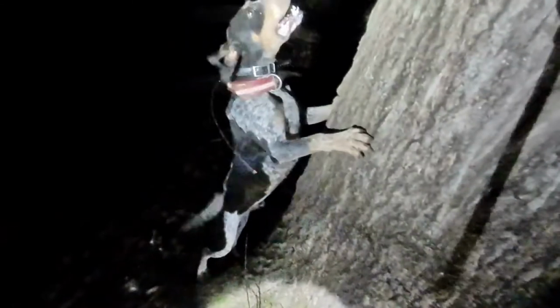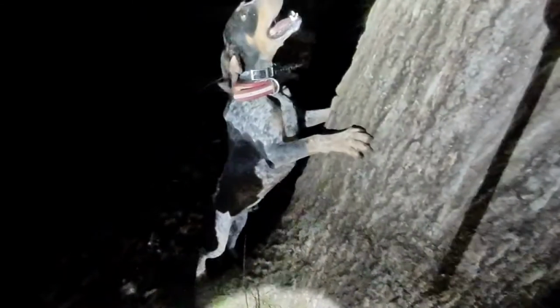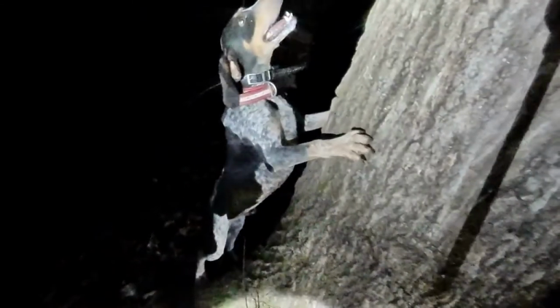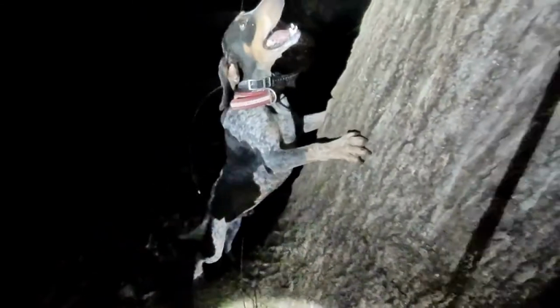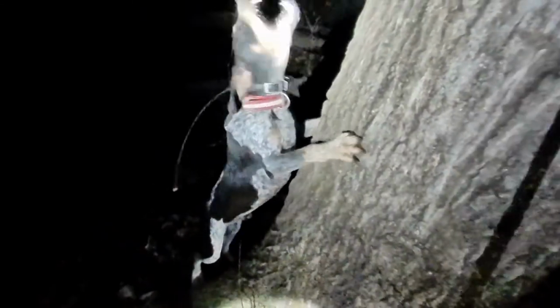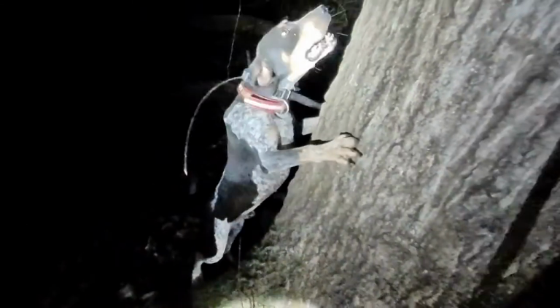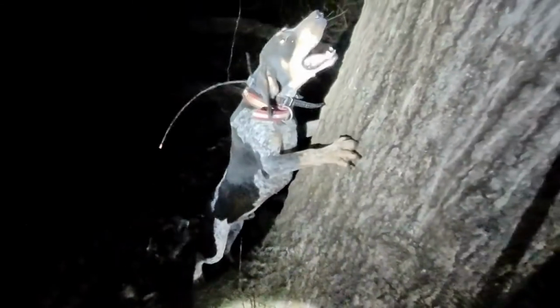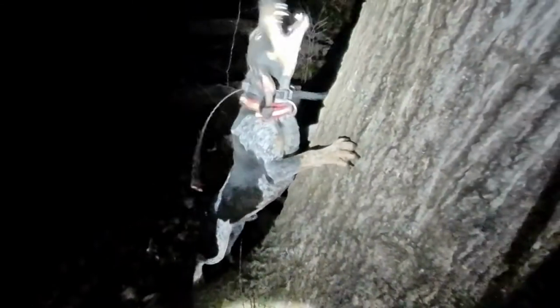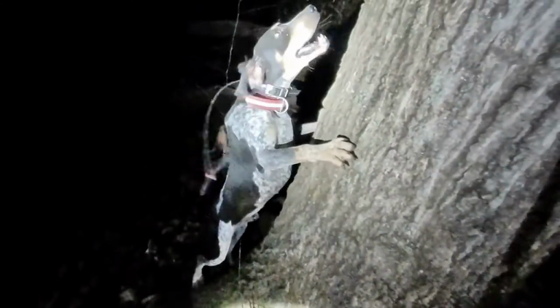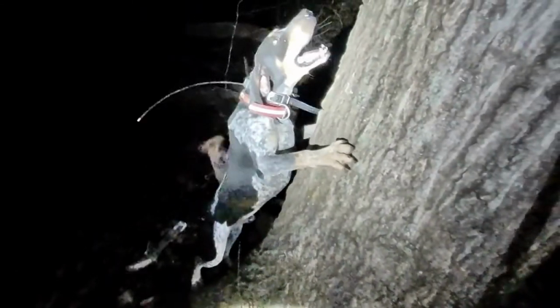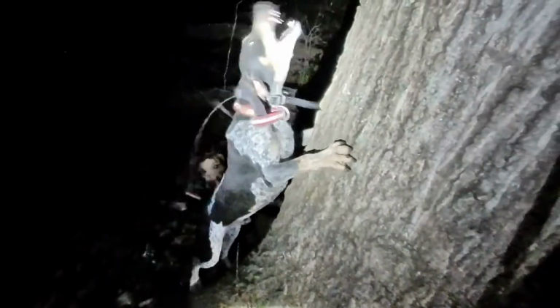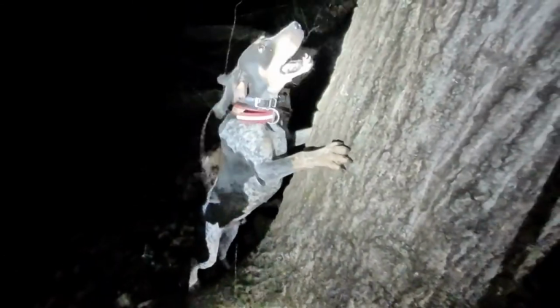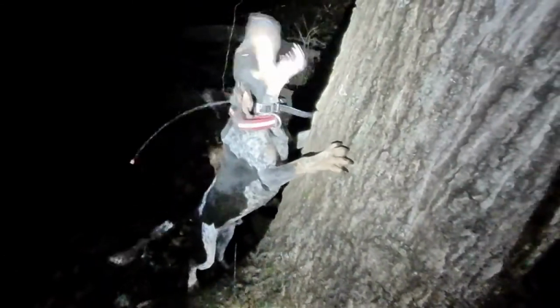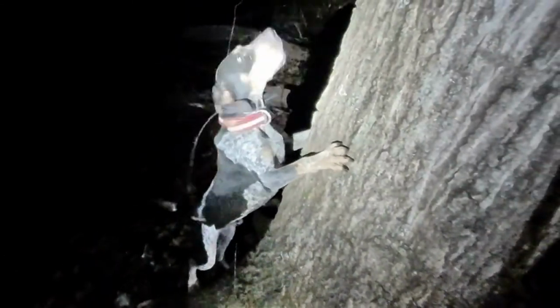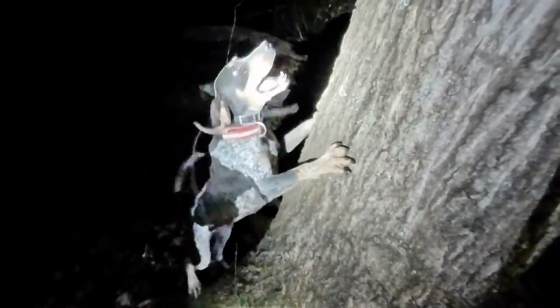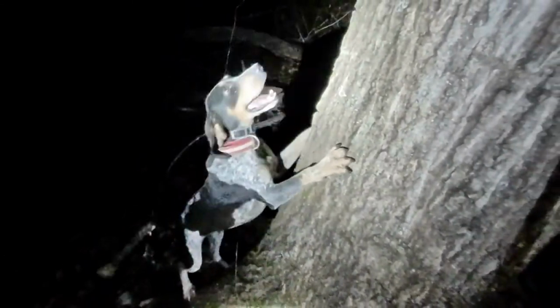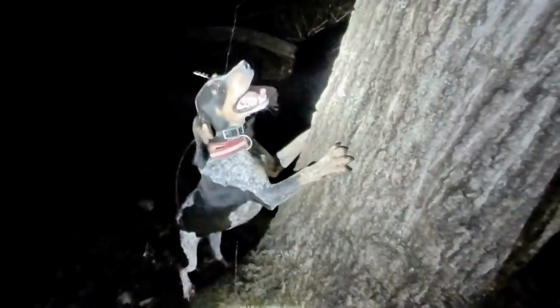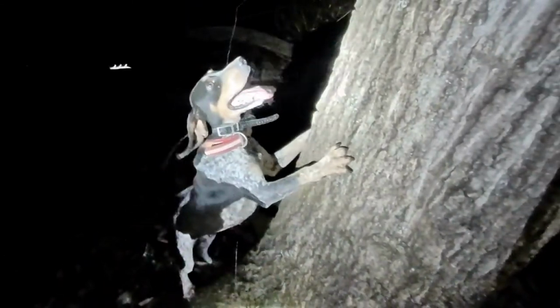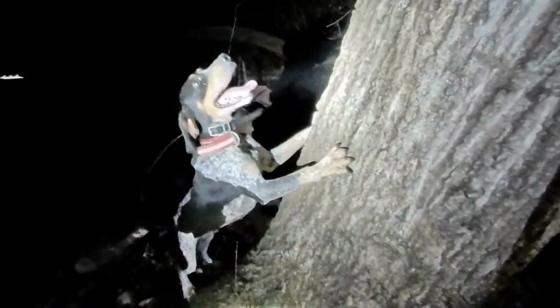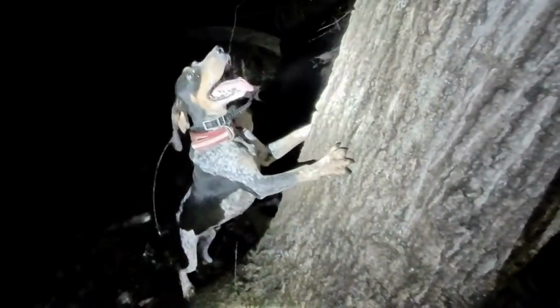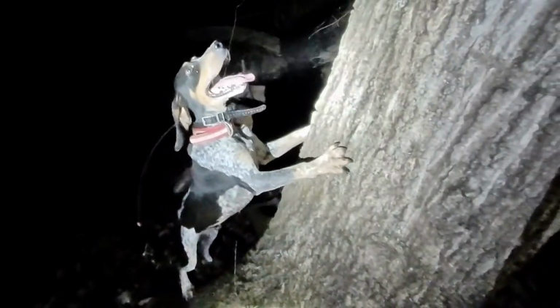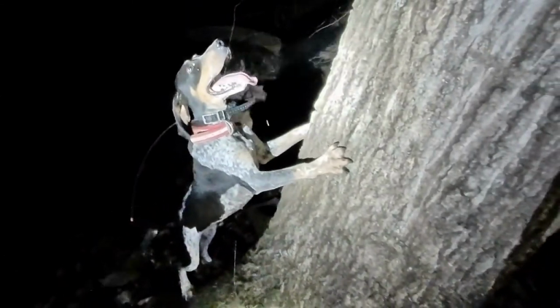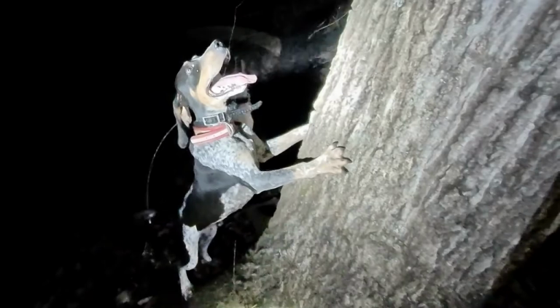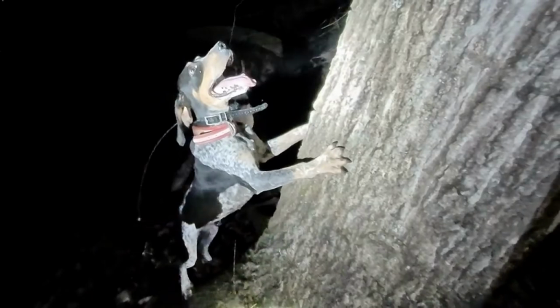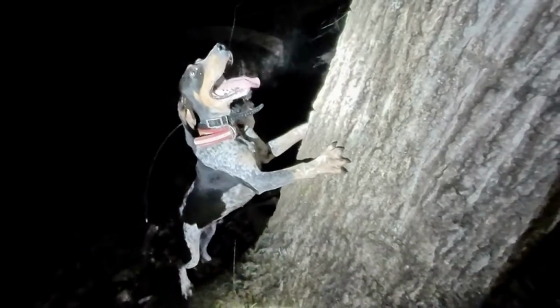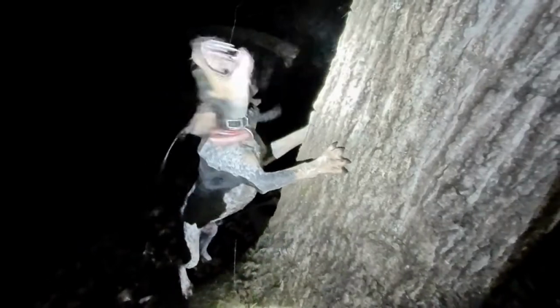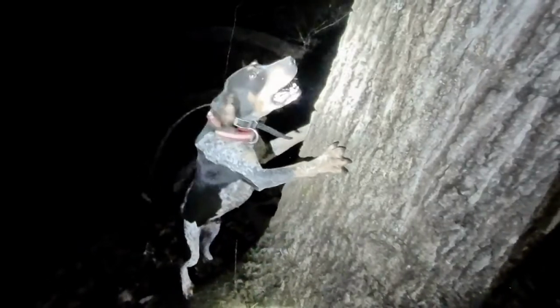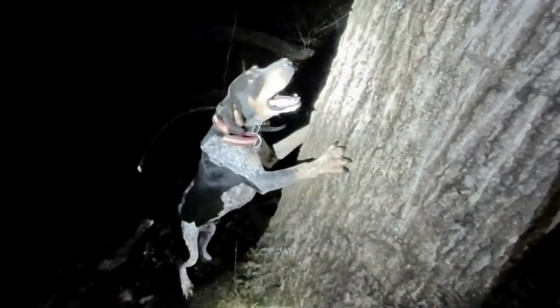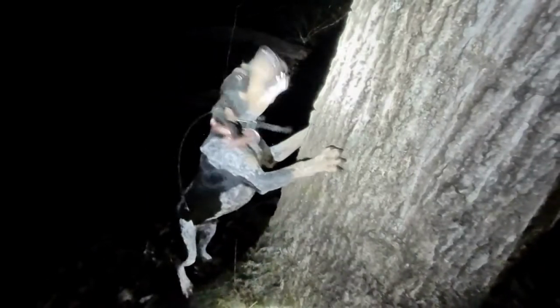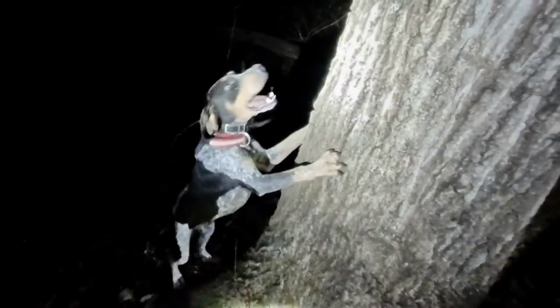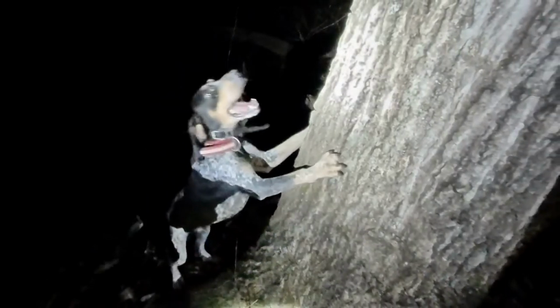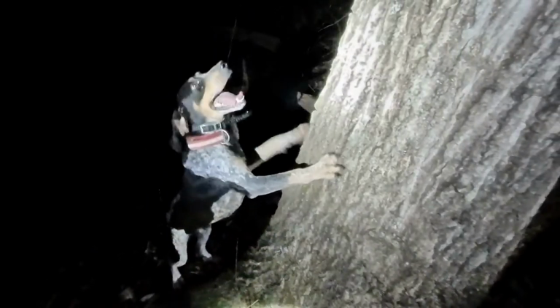That's my old man treed right there. He's been out for a while but he still got treed for about five minutes.